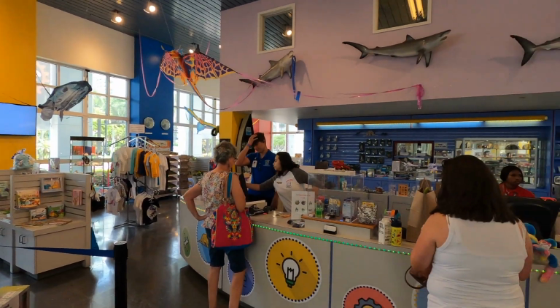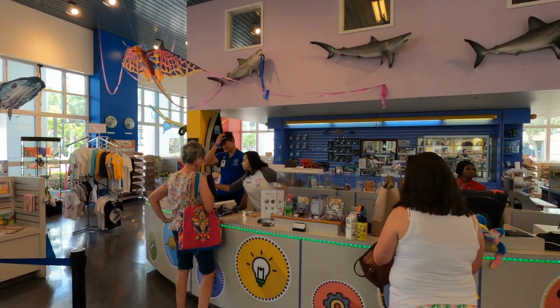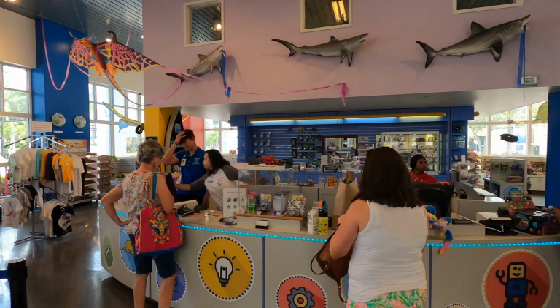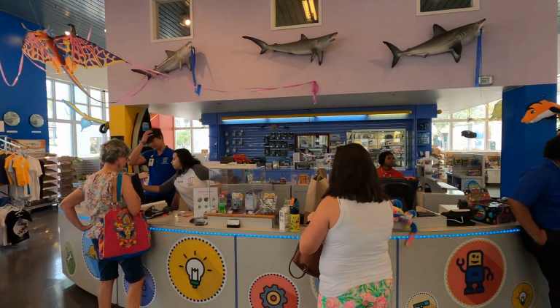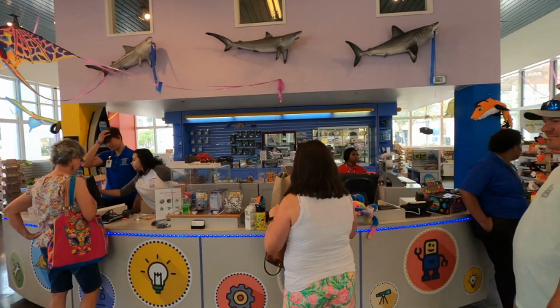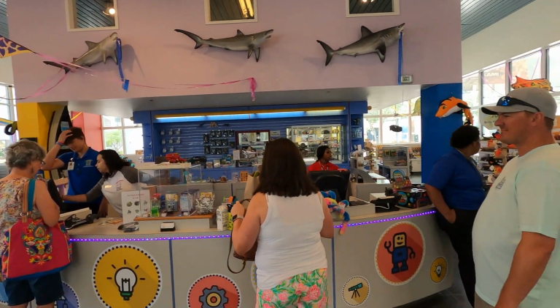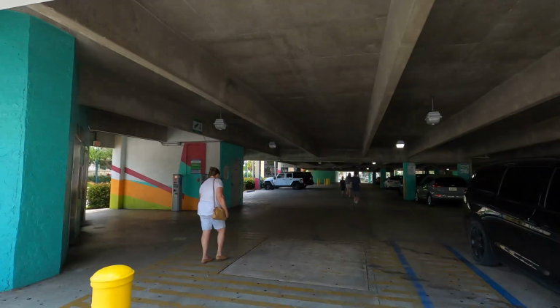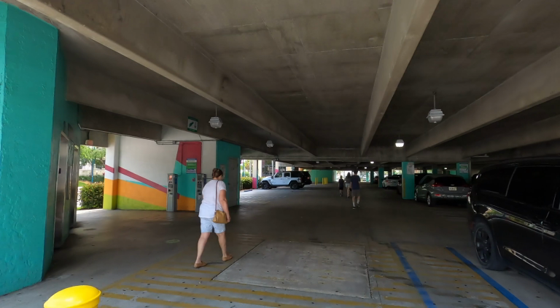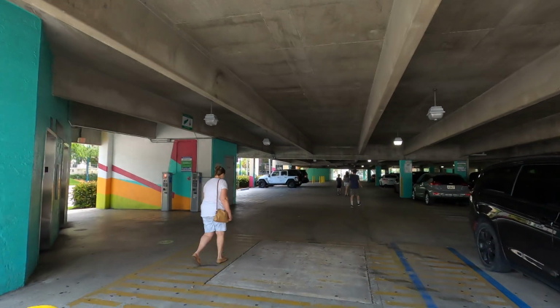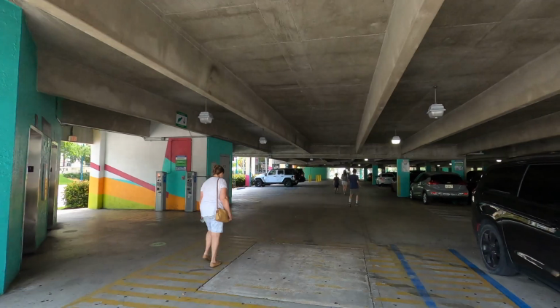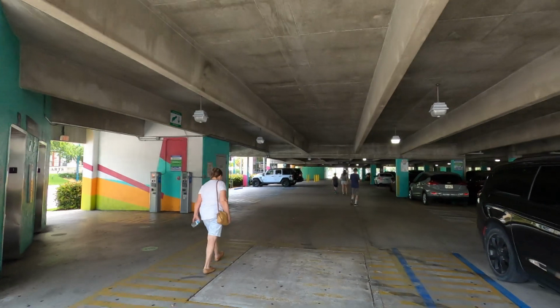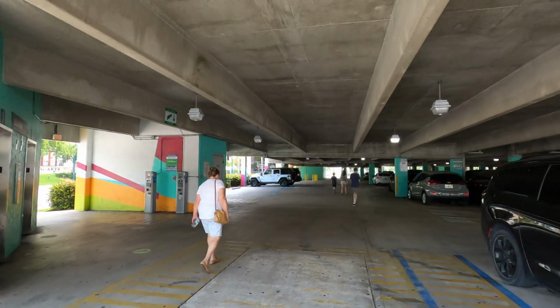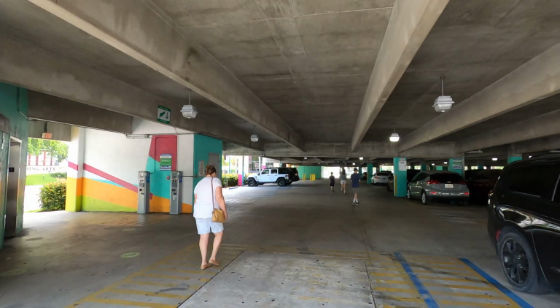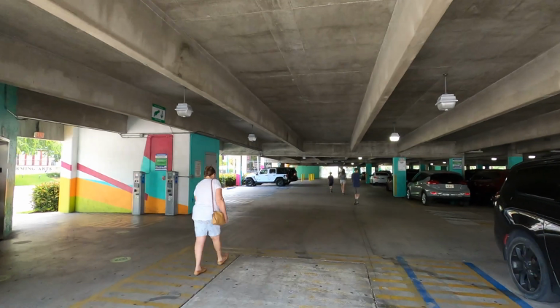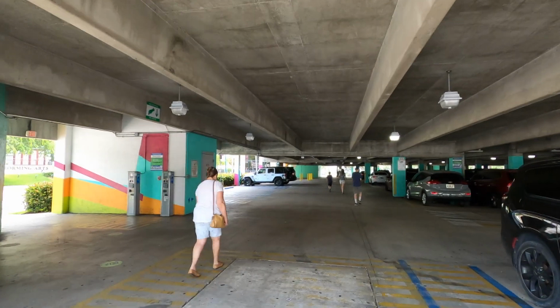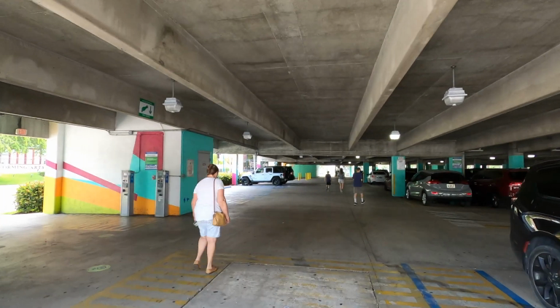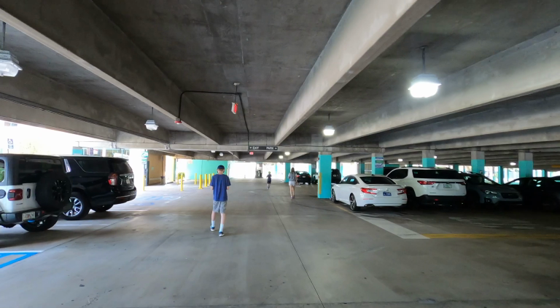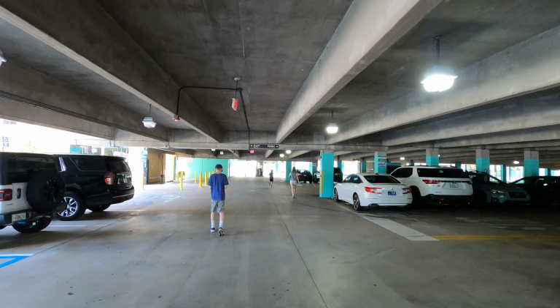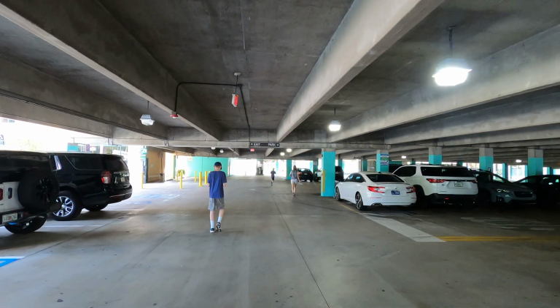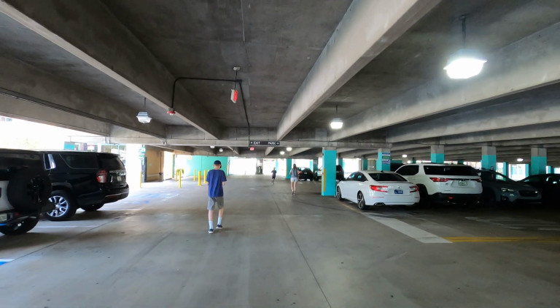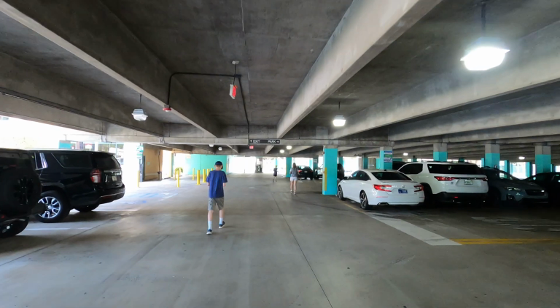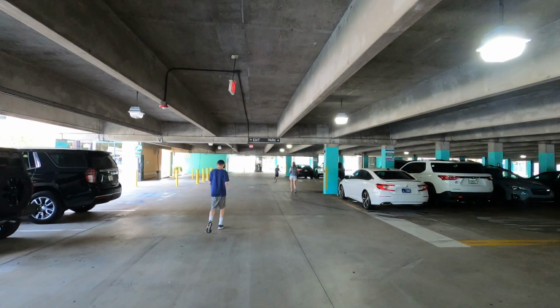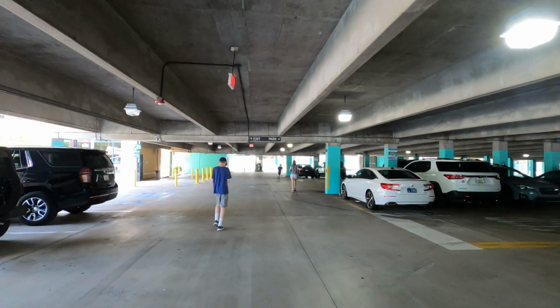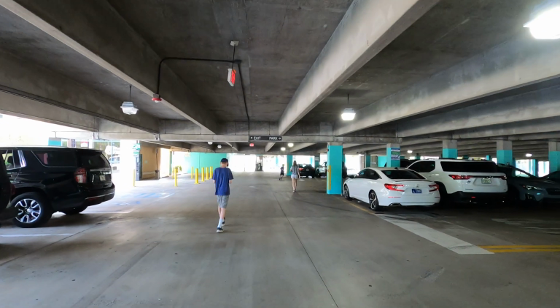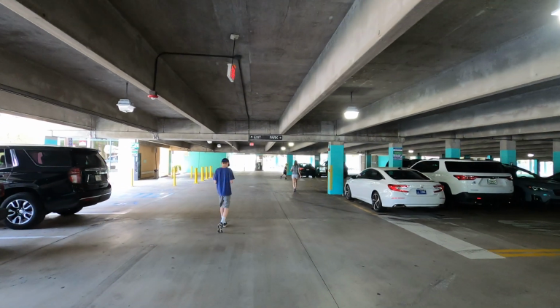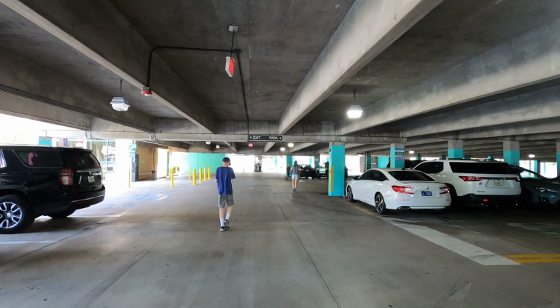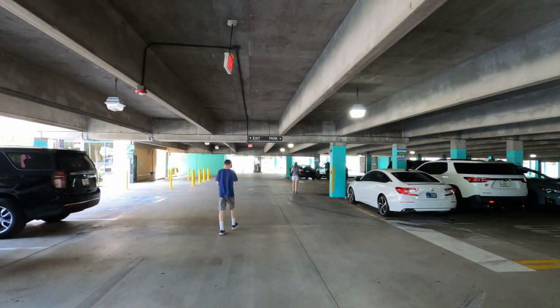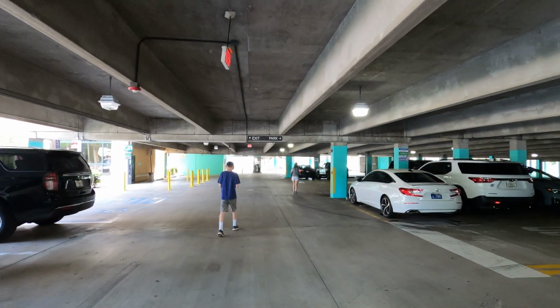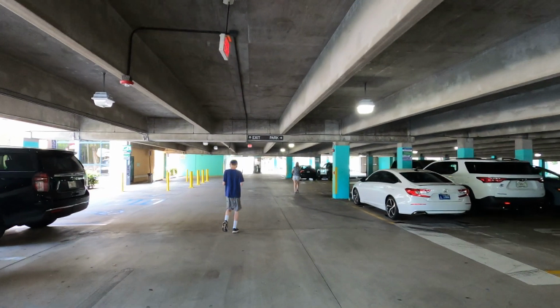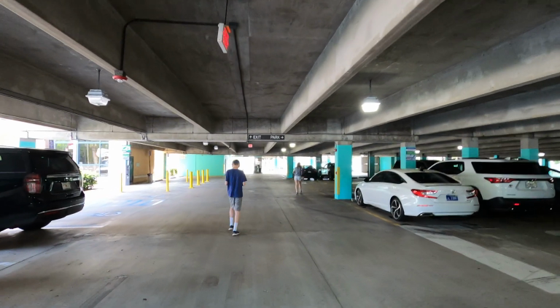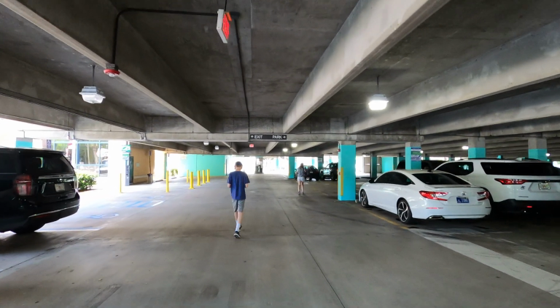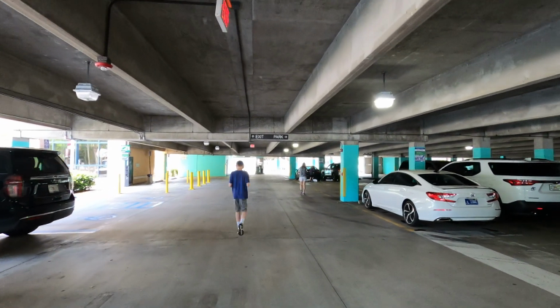Alright Road Trippers, thanks for watching. We hope you watch the rest of this Adventure Pass series. Bye-bye.